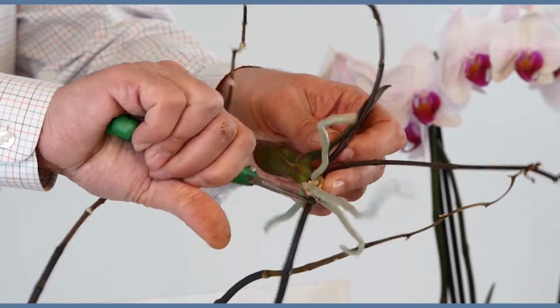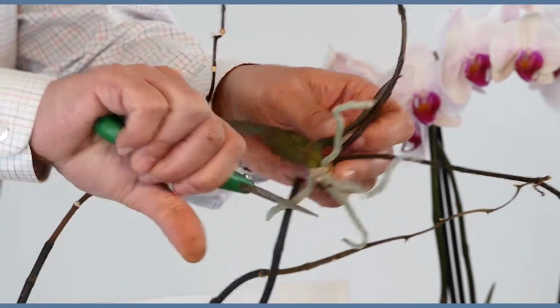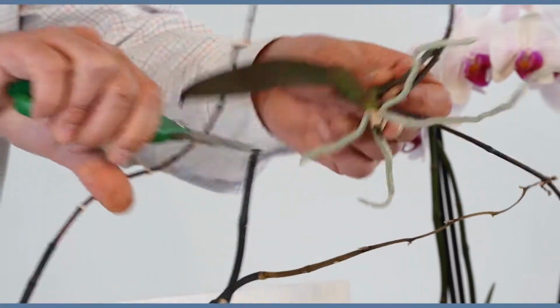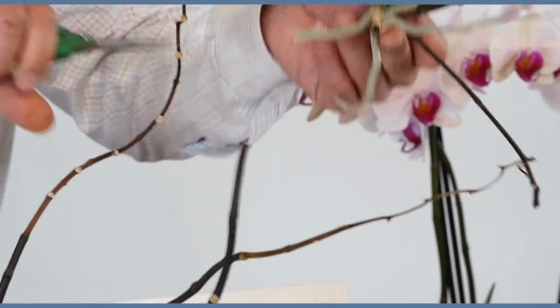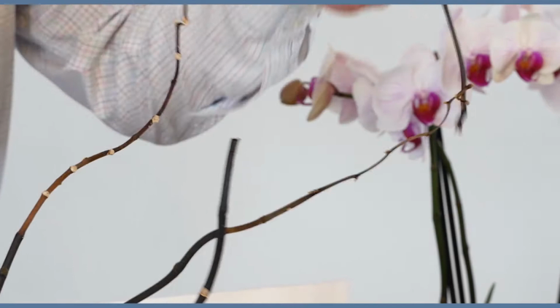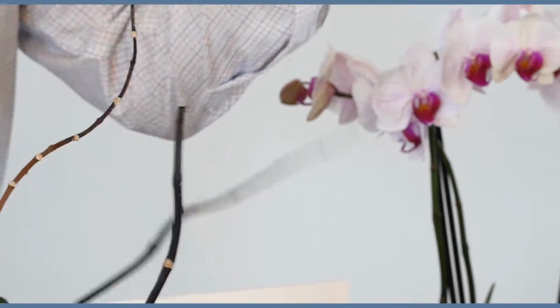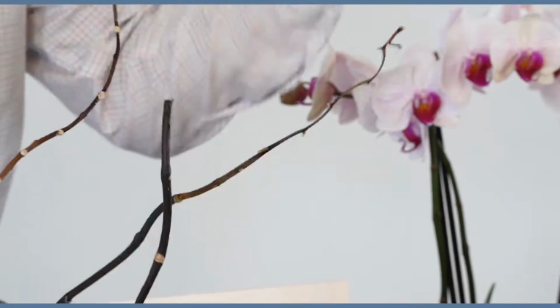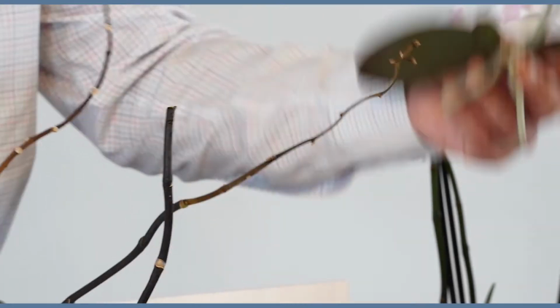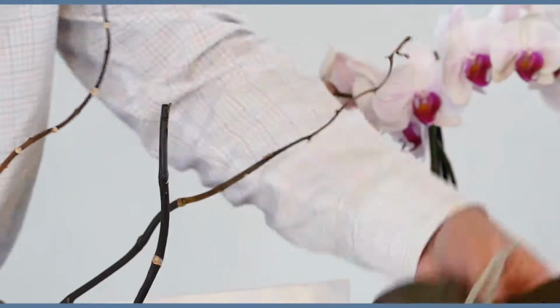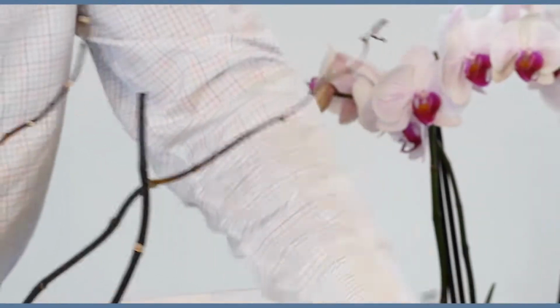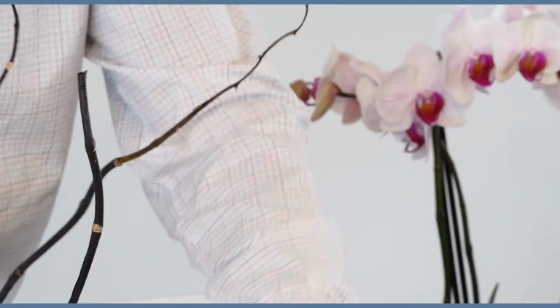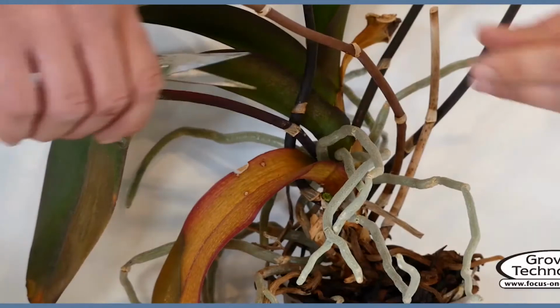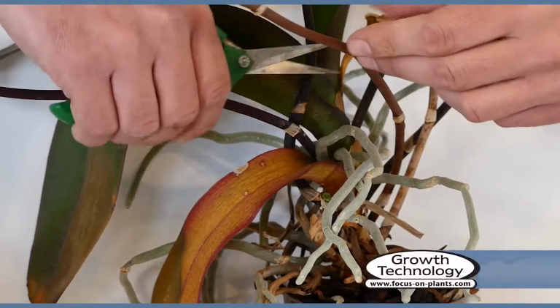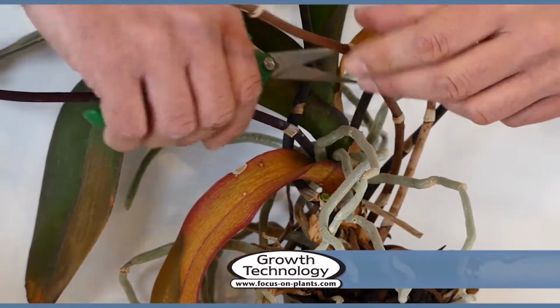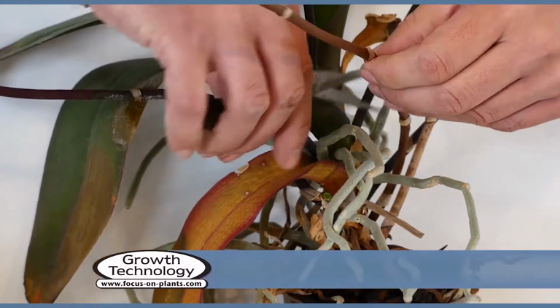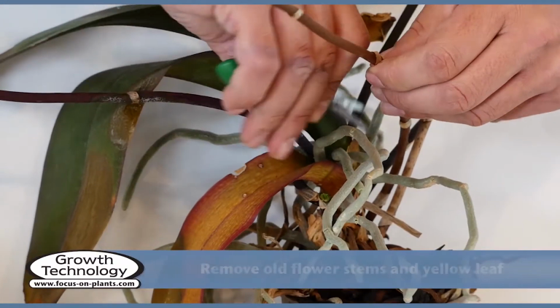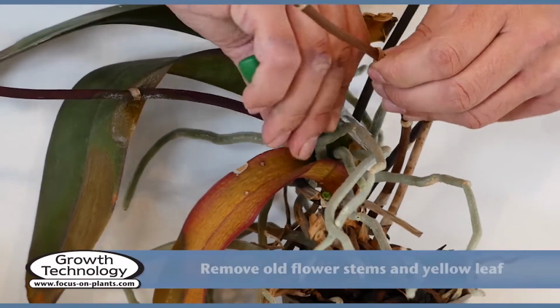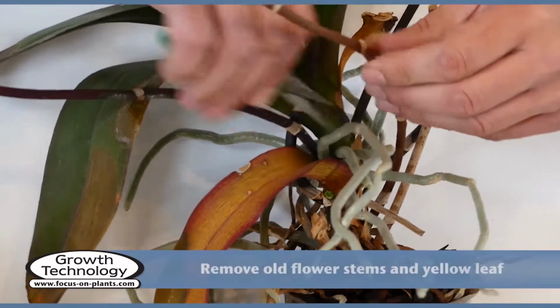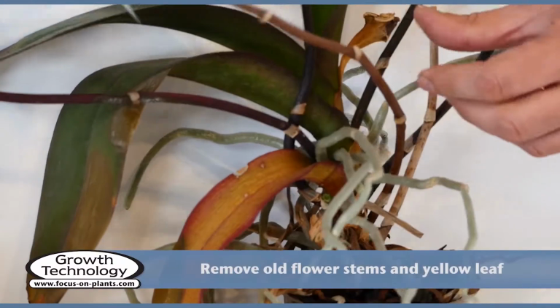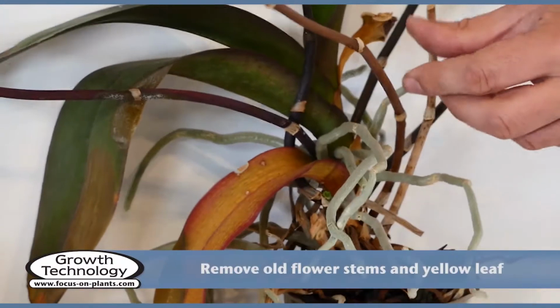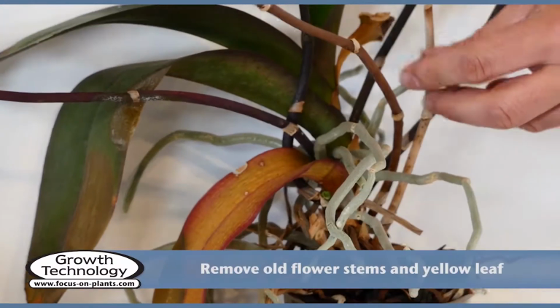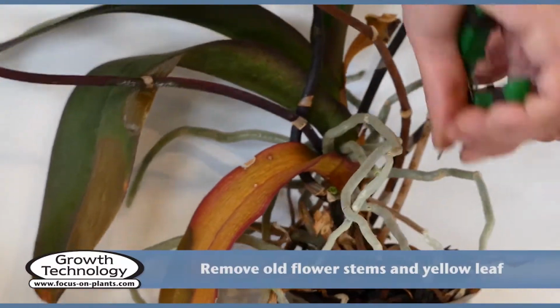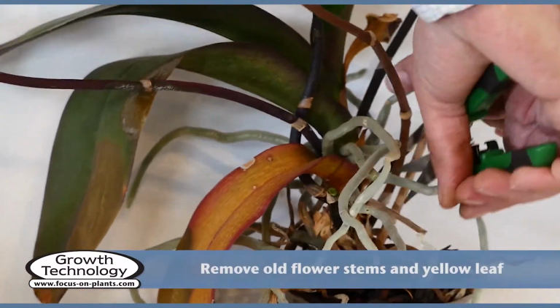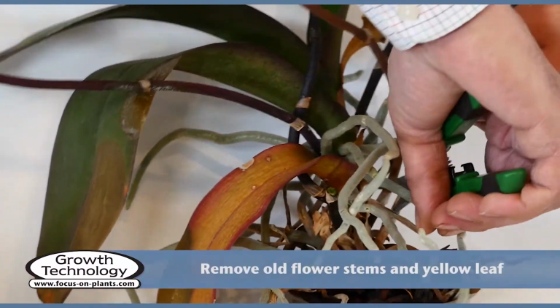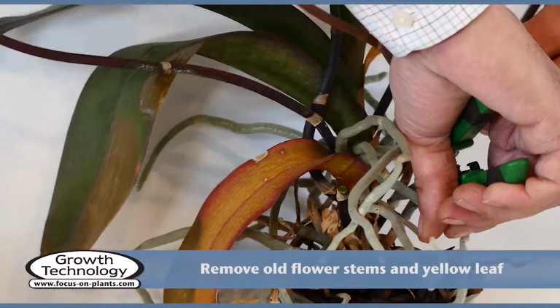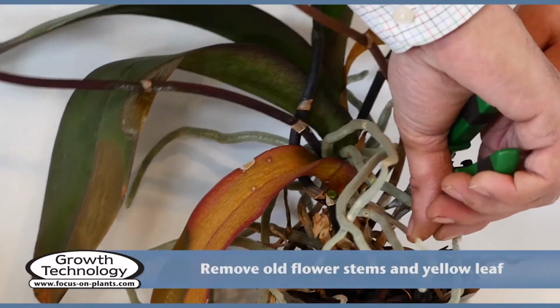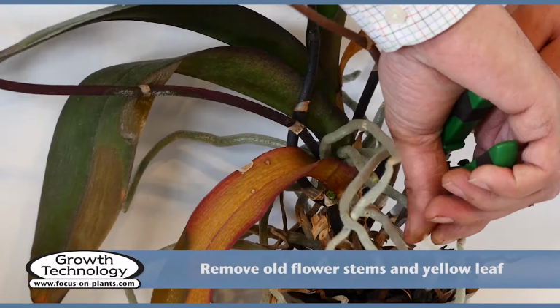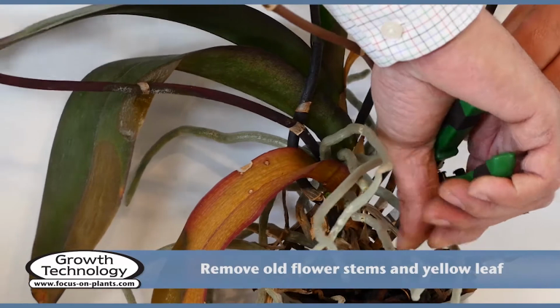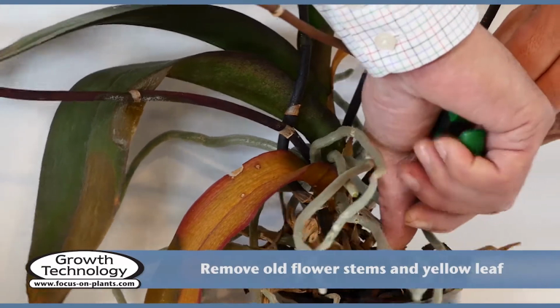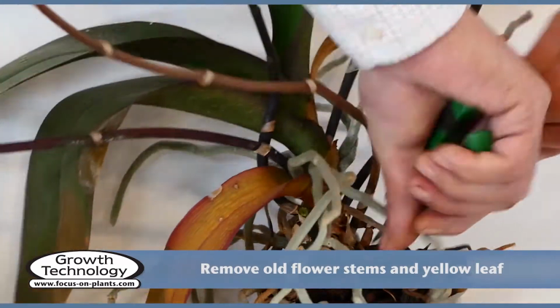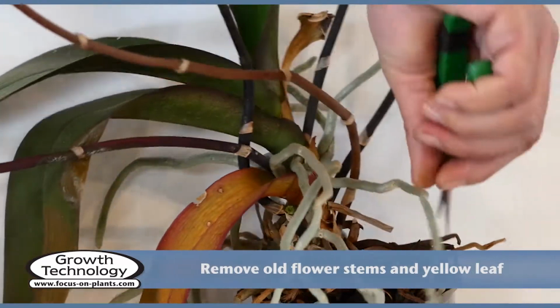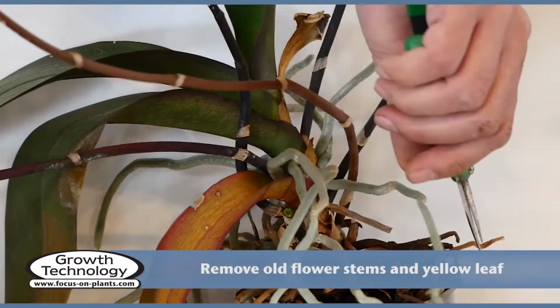It can be placed in water to make the roots more pliable. Remove the old flower stems and the old yellow leaf.